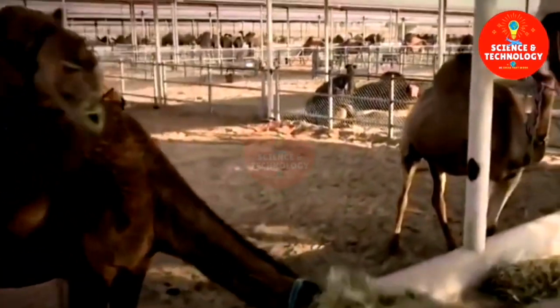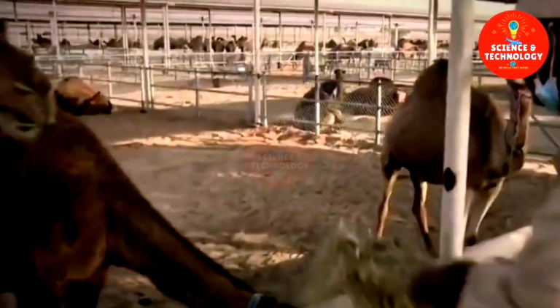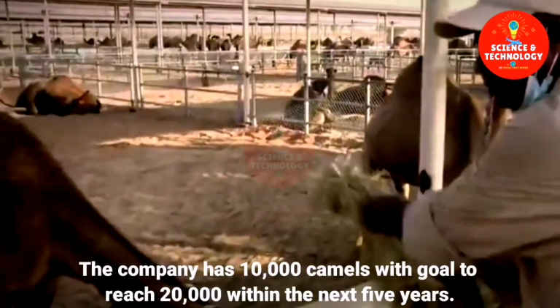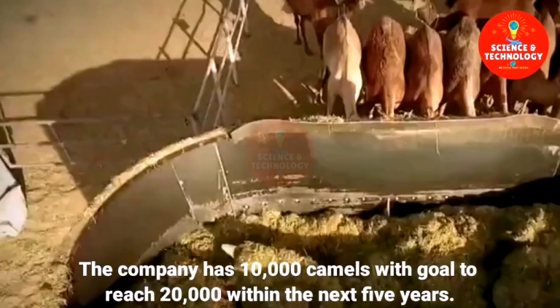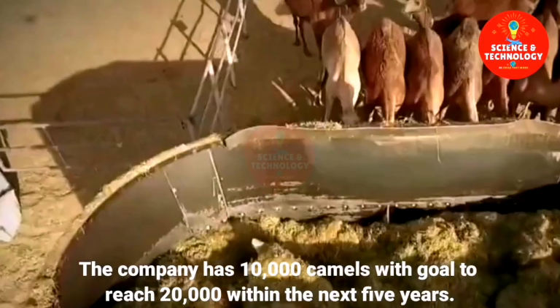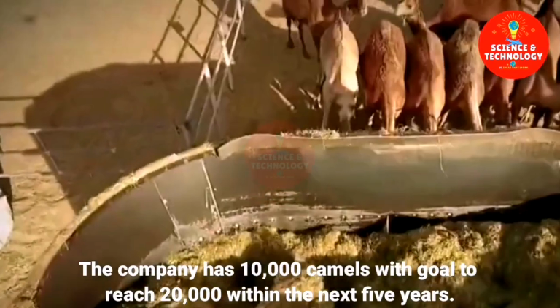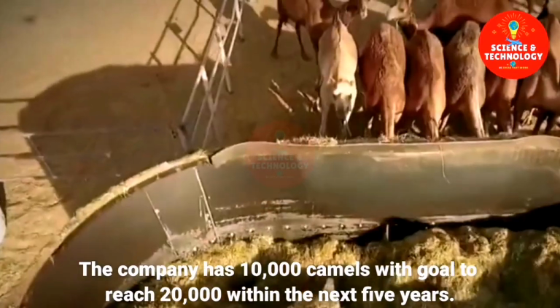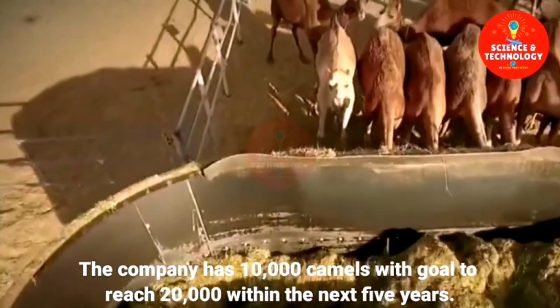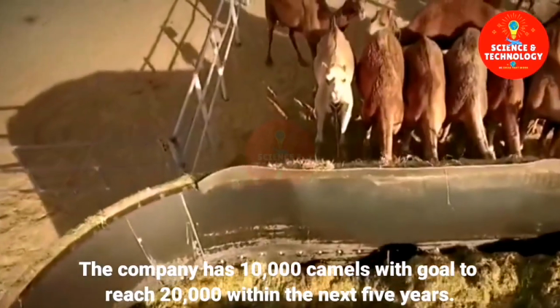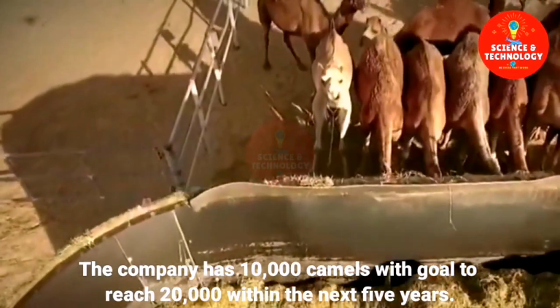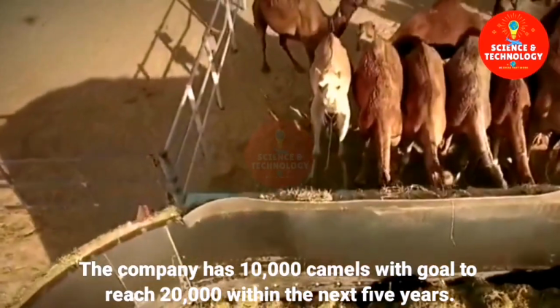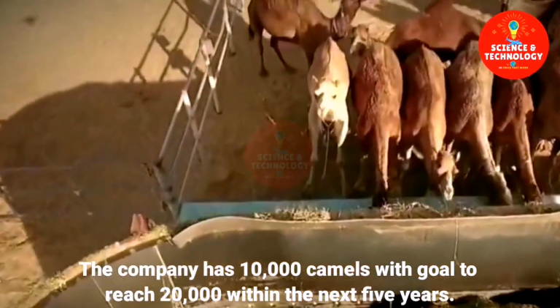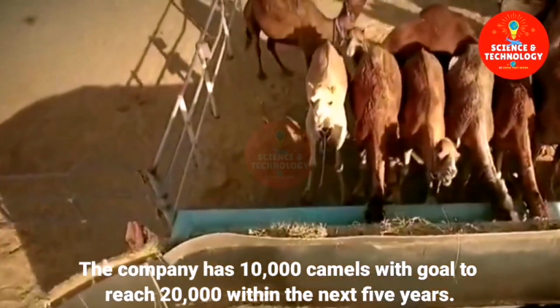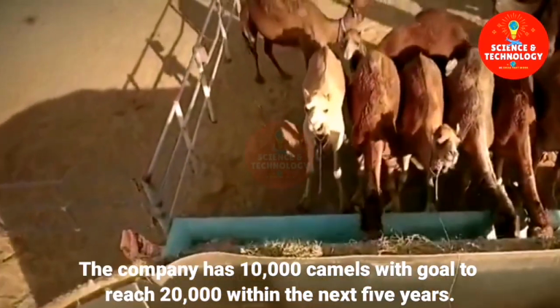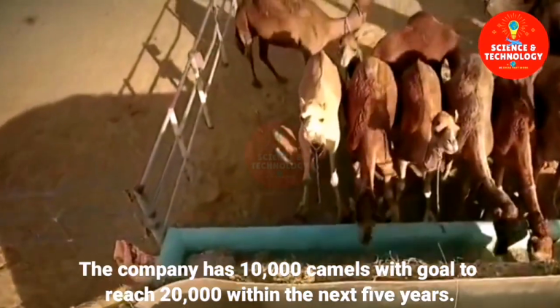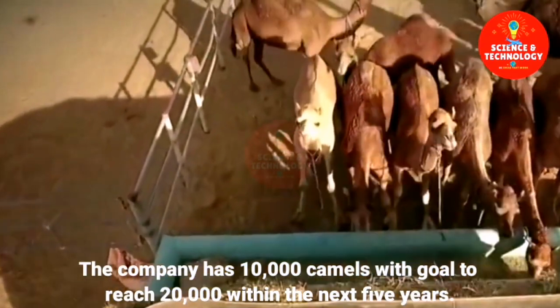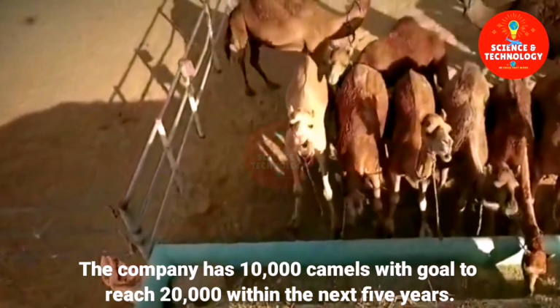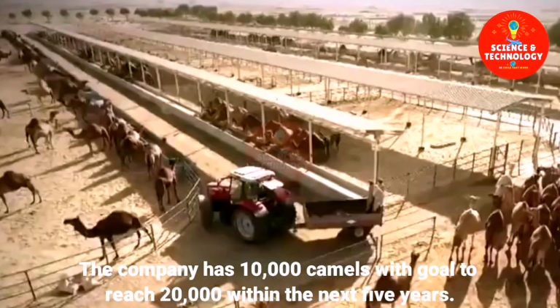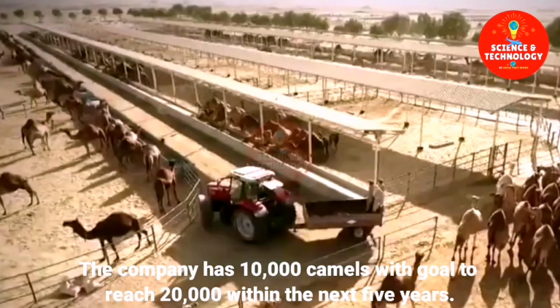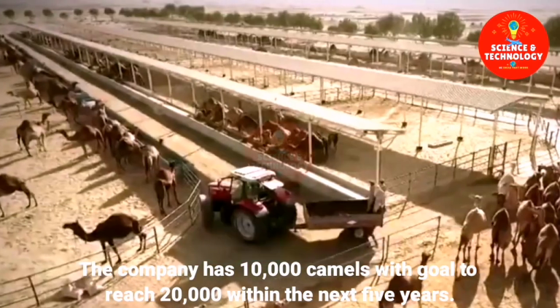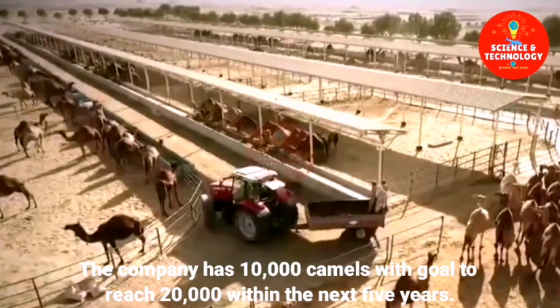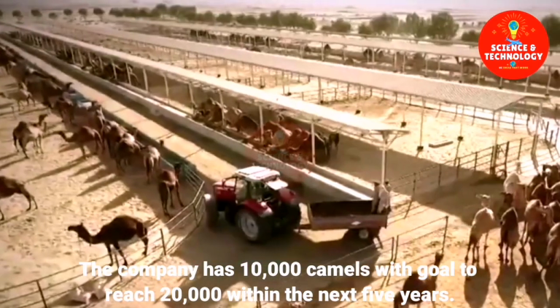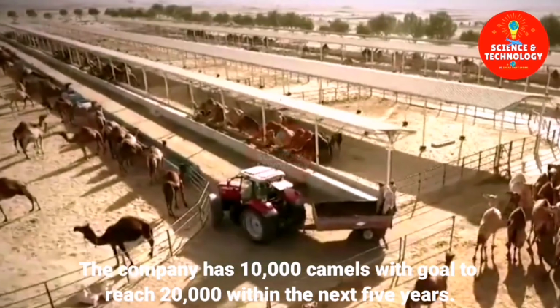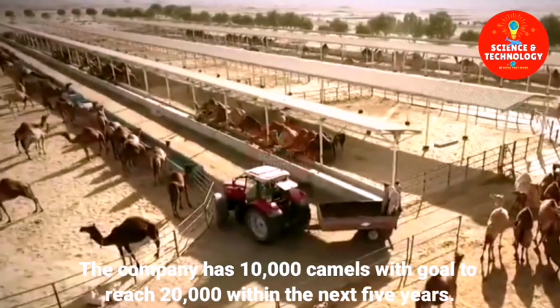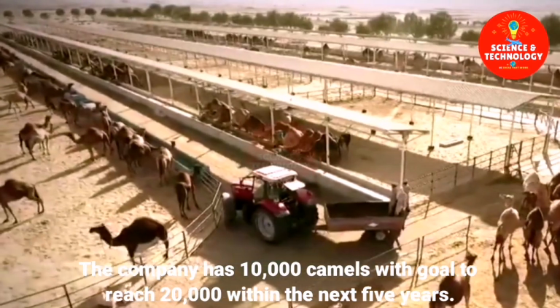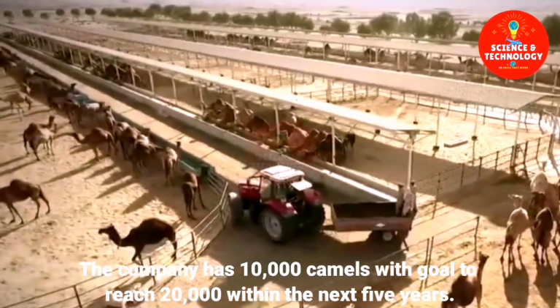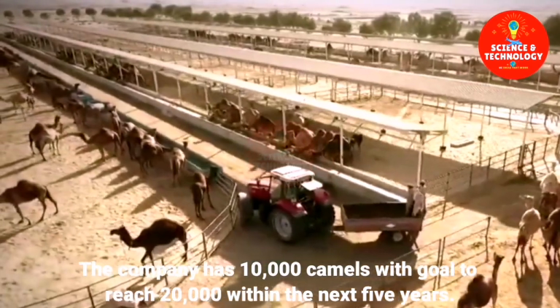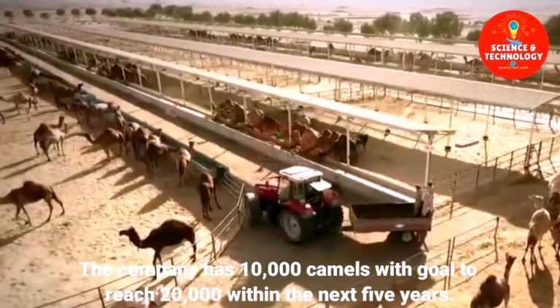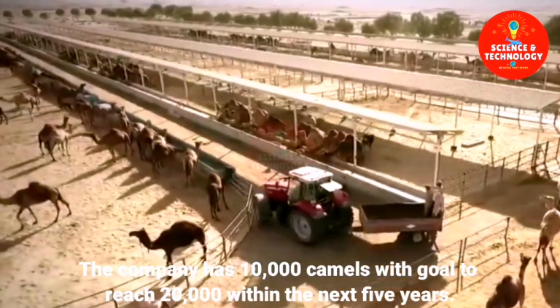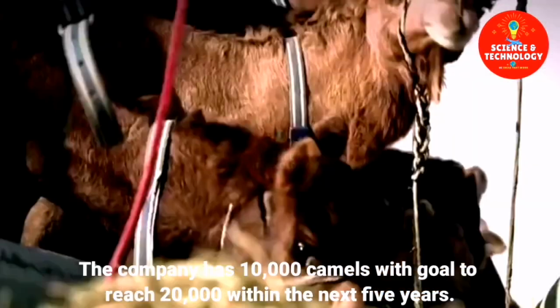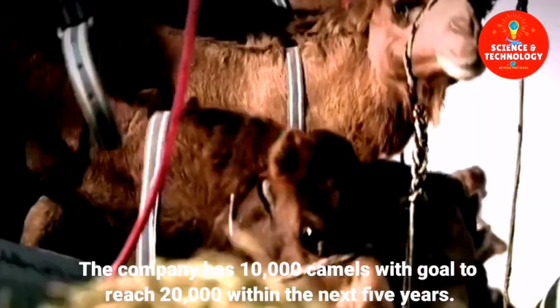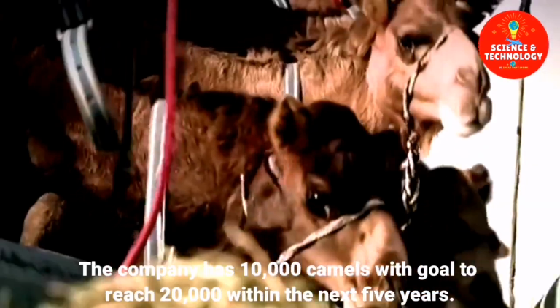The company has 10,000 camels with a goal to reach 20,000 within the next five years.